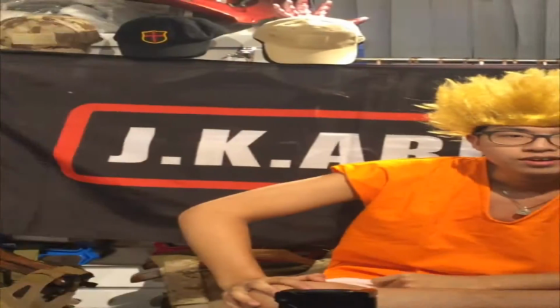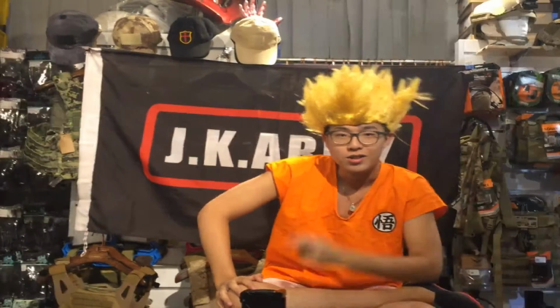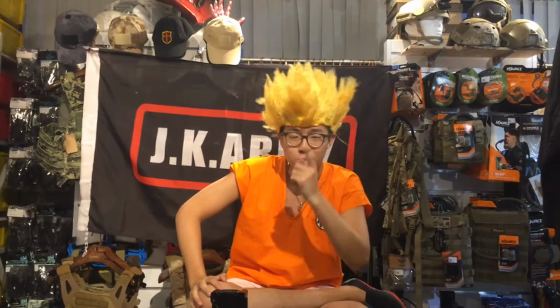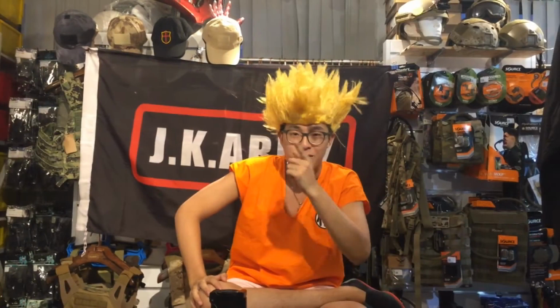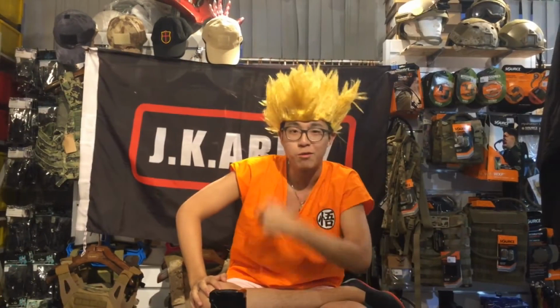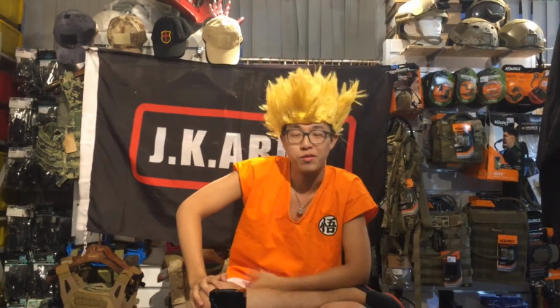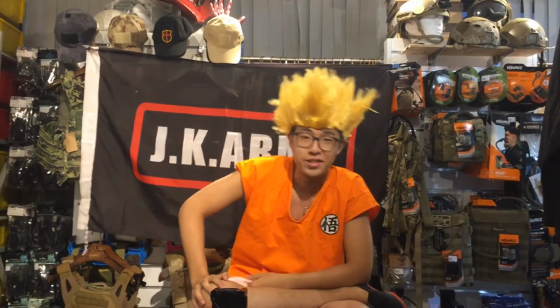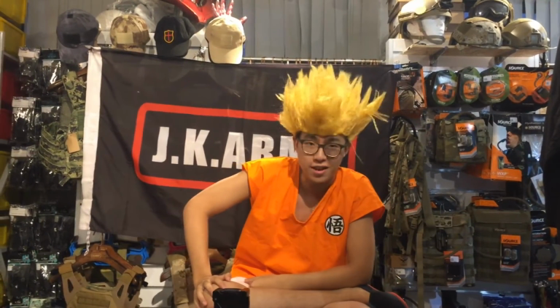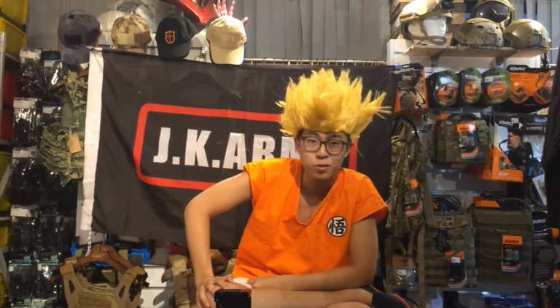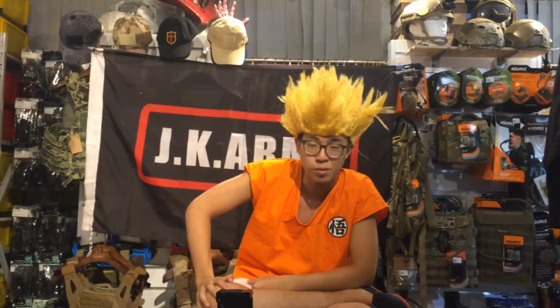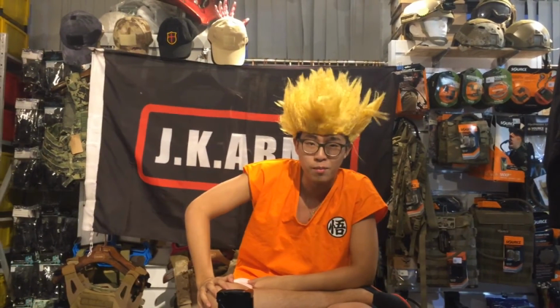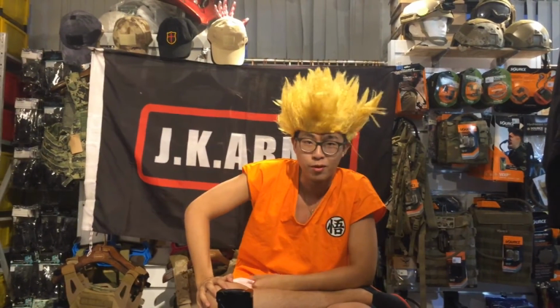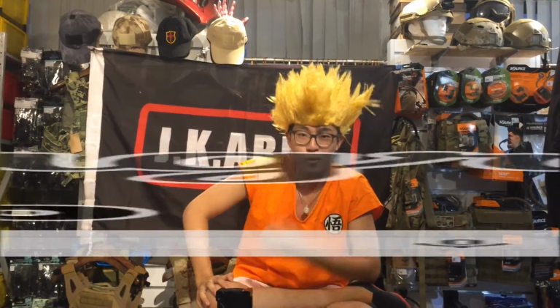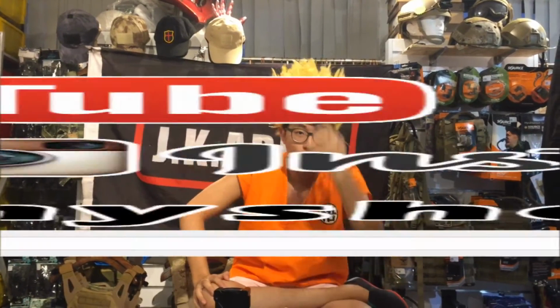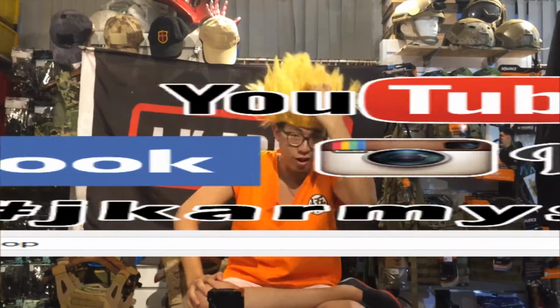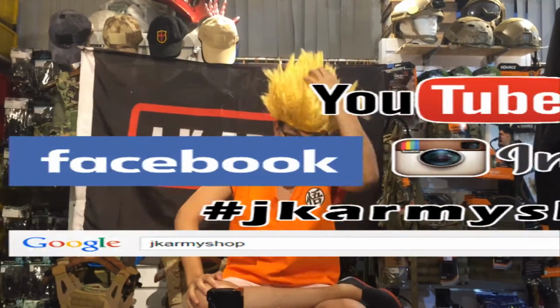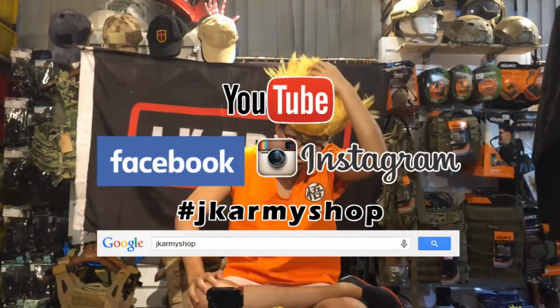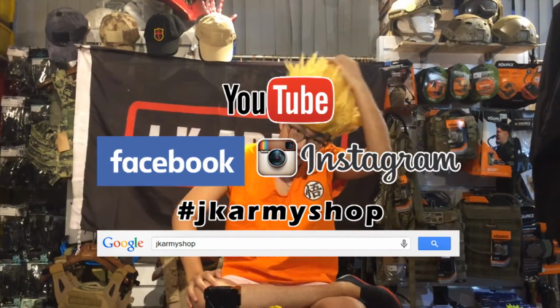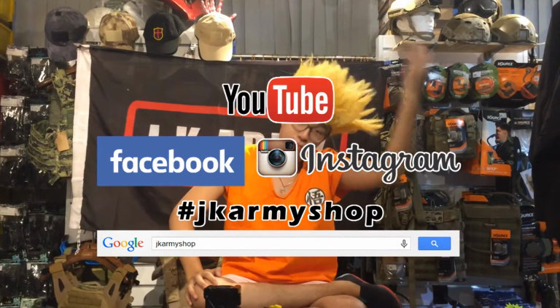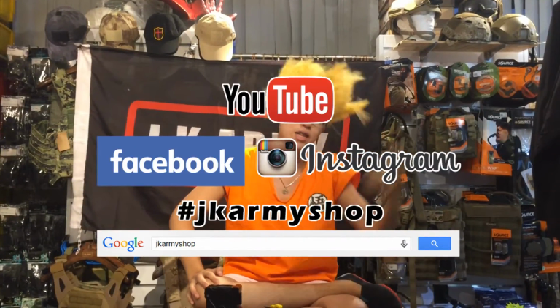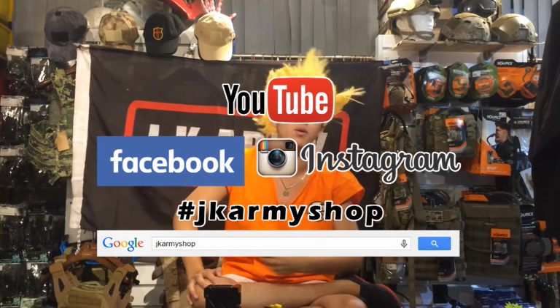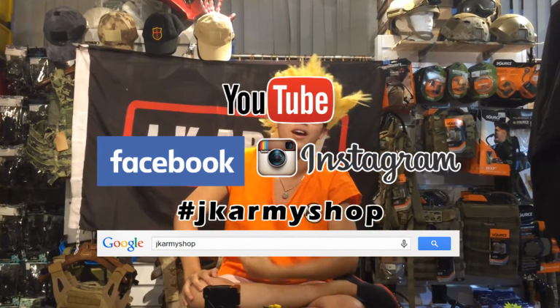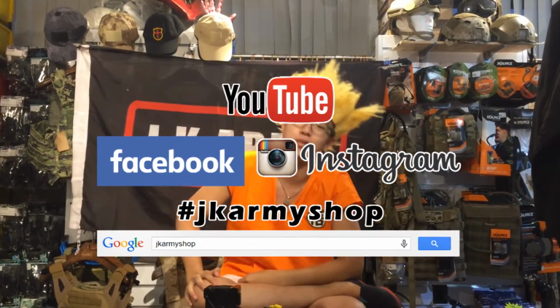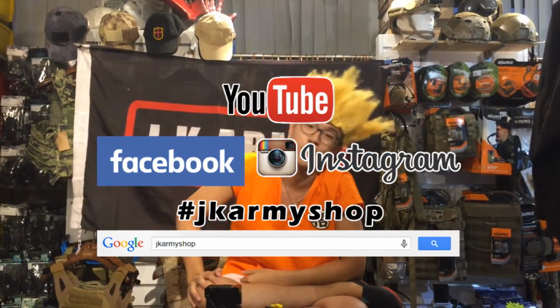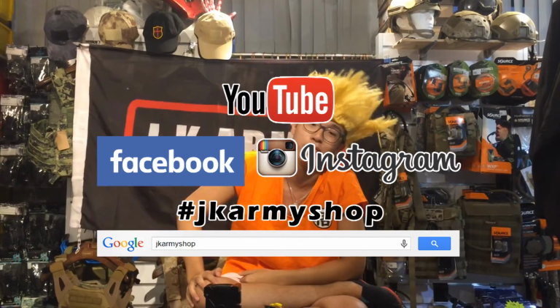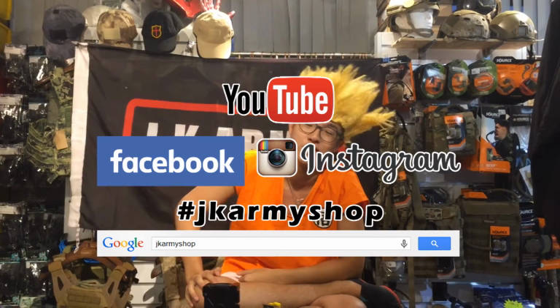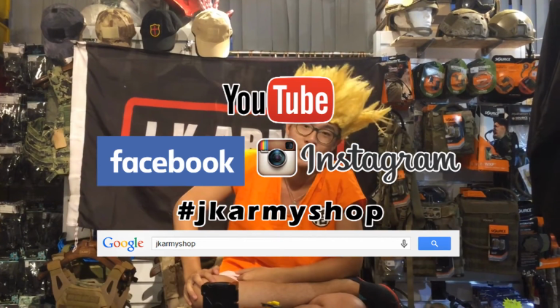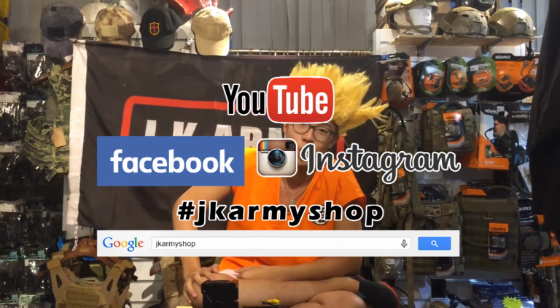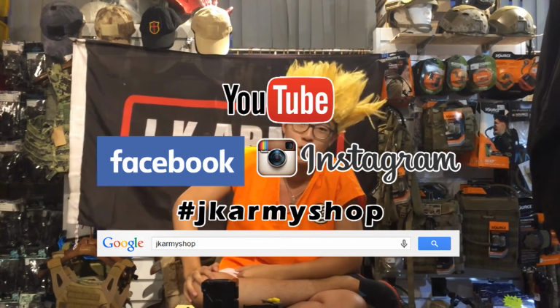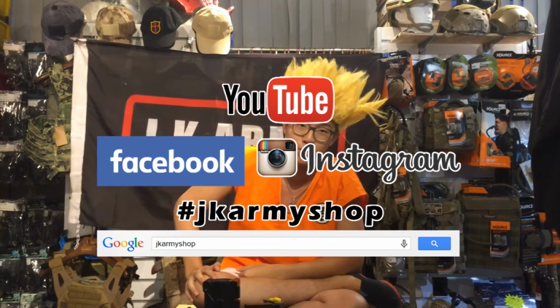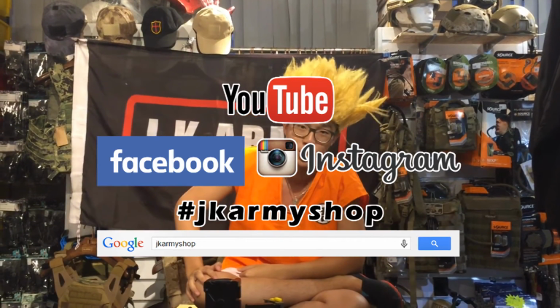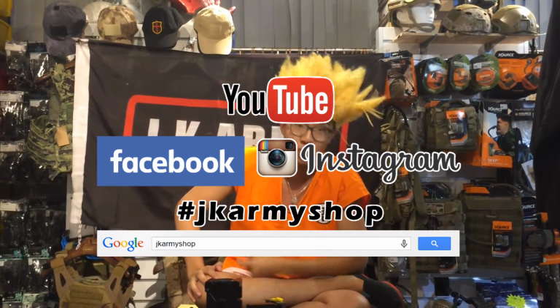So today's review is done. Remember, follow our Instagram, Facebook, and subscribe to the JK Army YouTube channel.